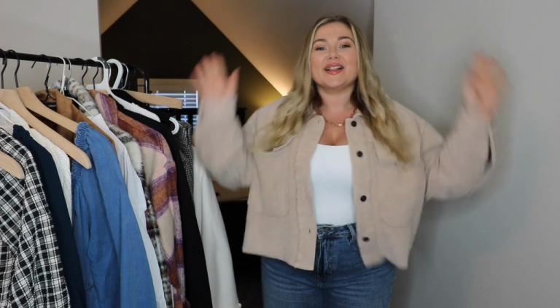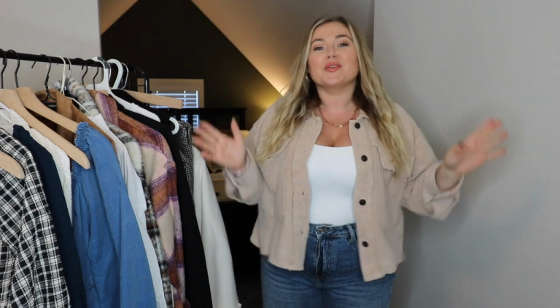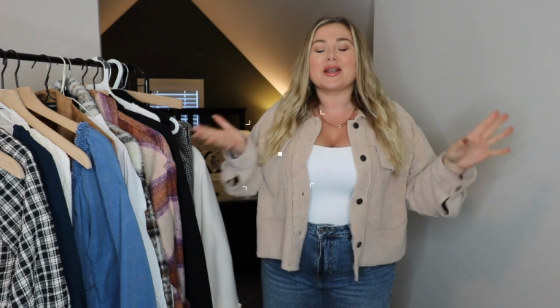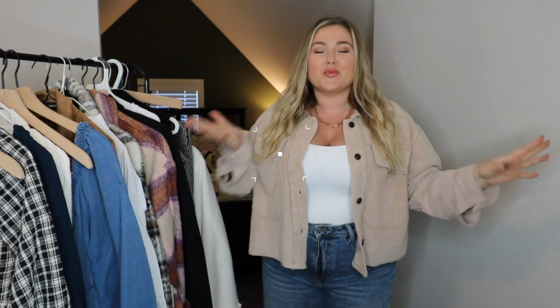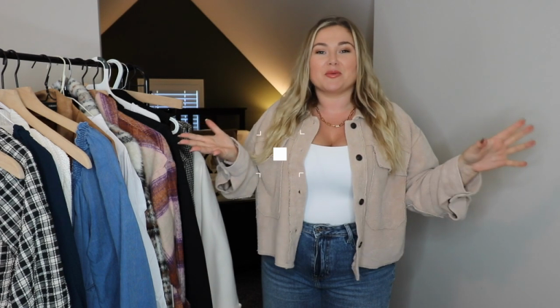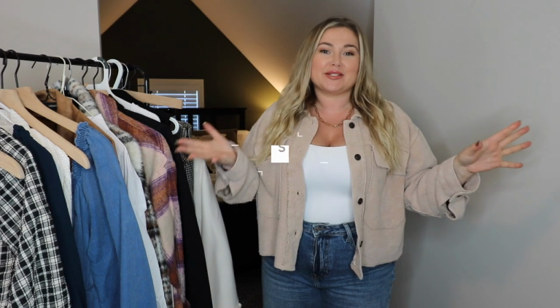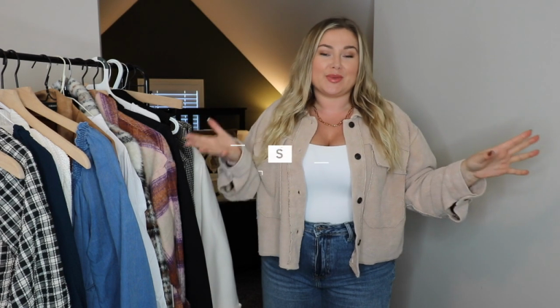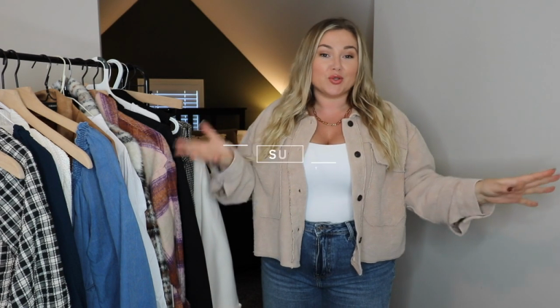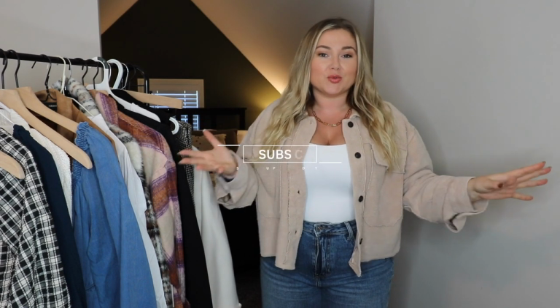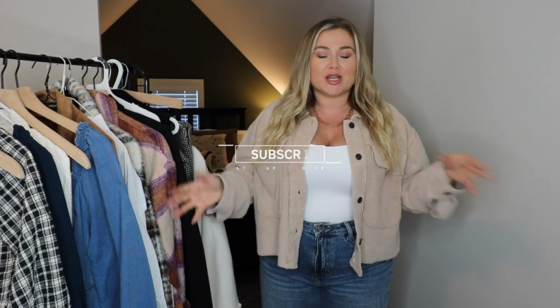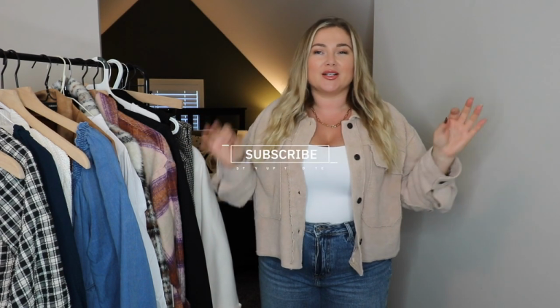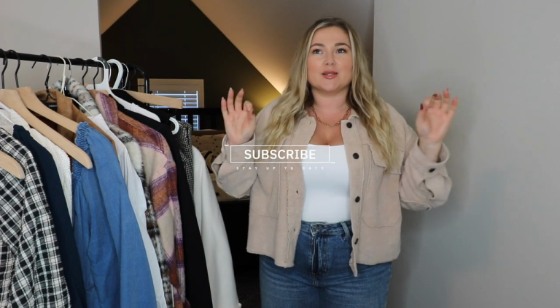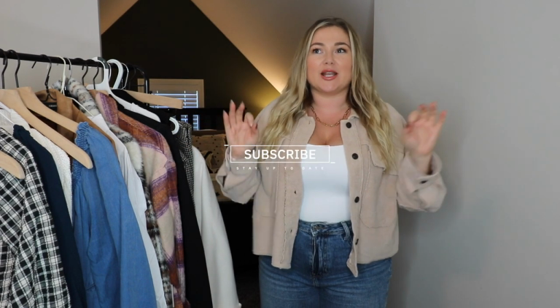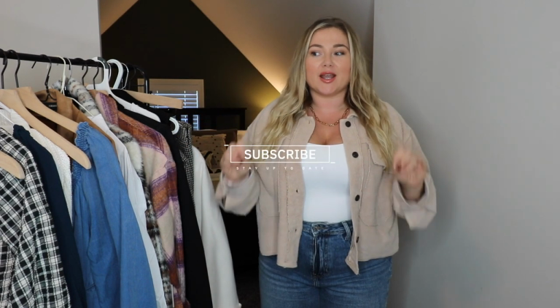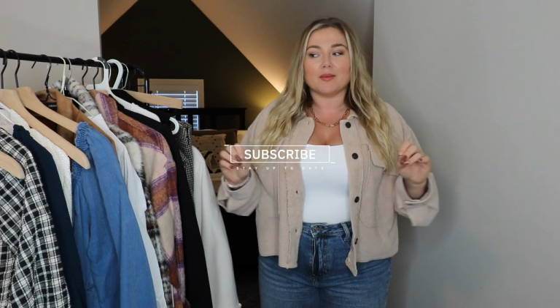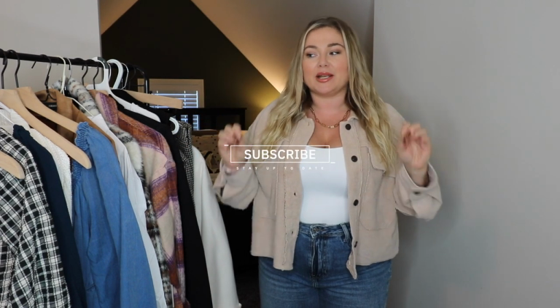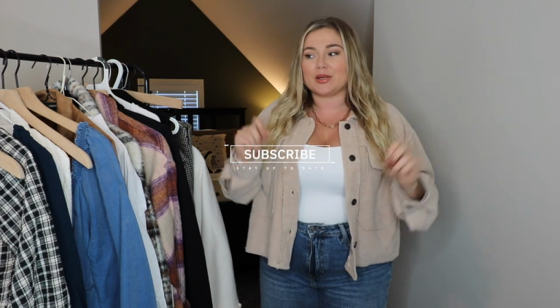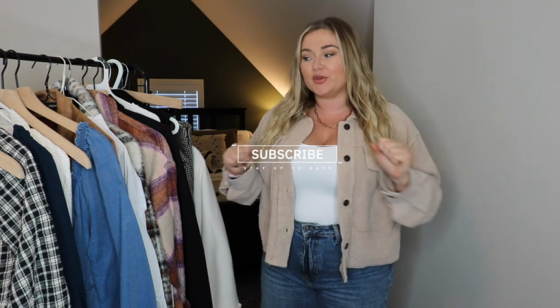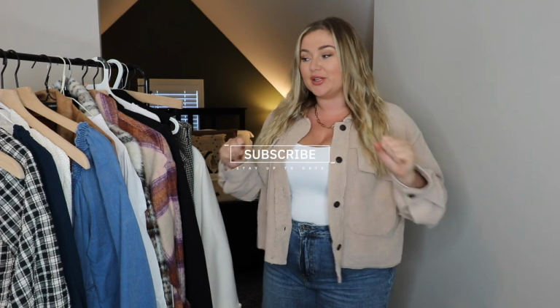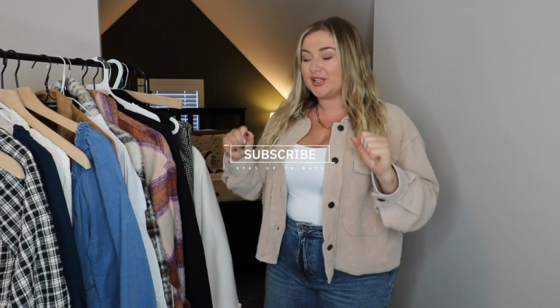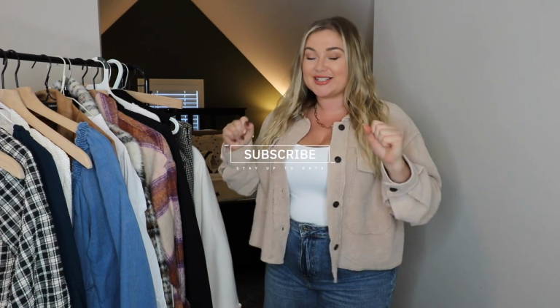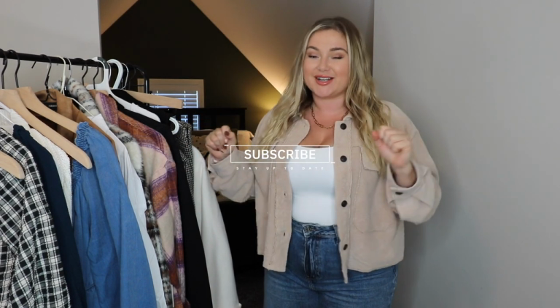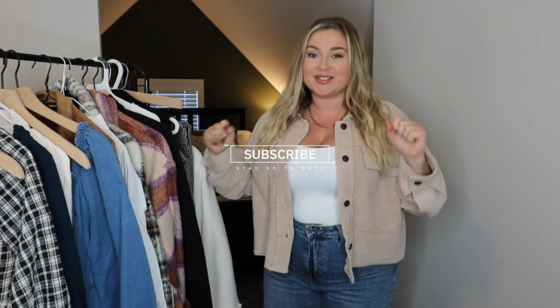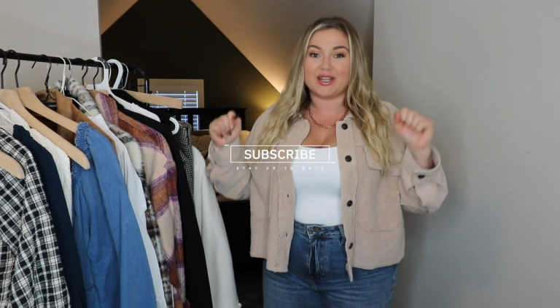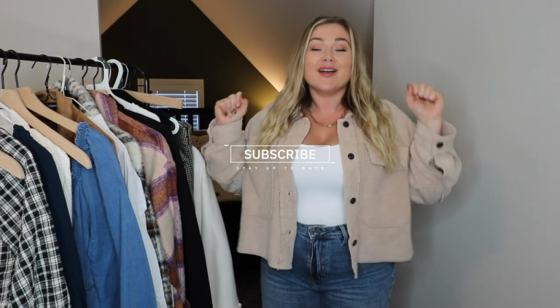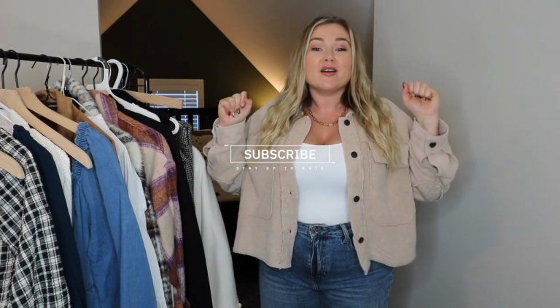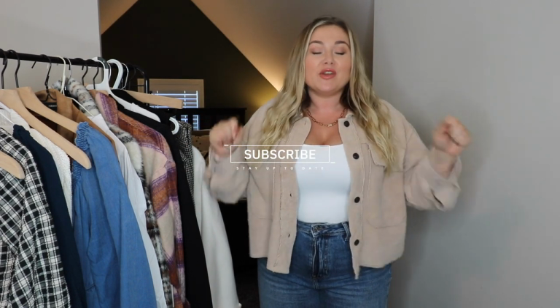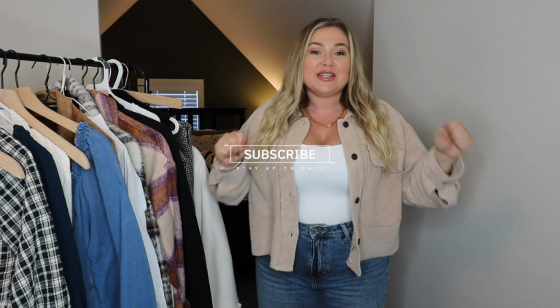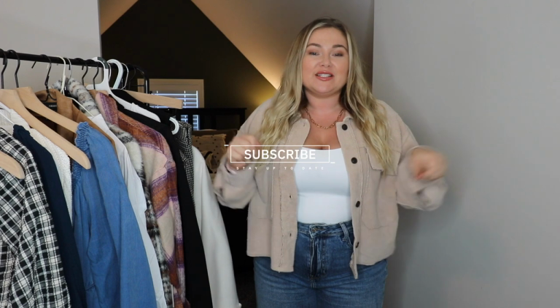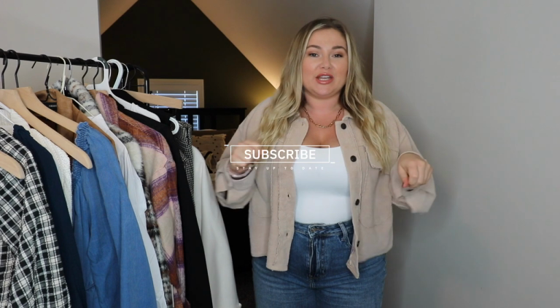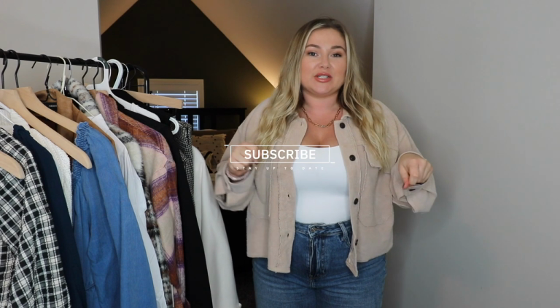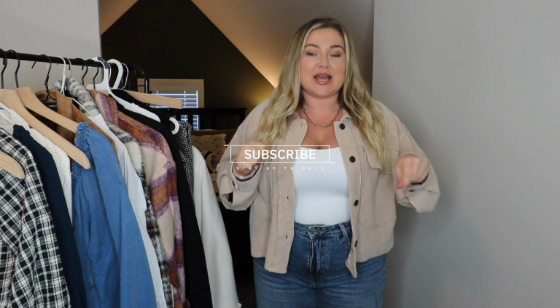Hello everyone and welcome back to my YouTube channel. It has been a hot minute, but I'm really, really excited to be filming this video today.